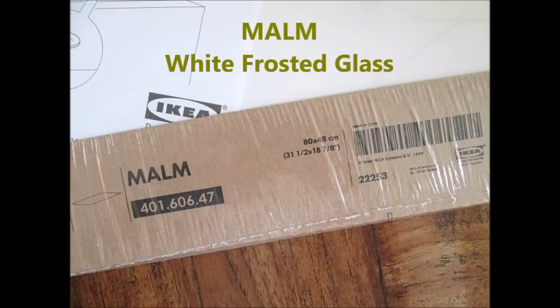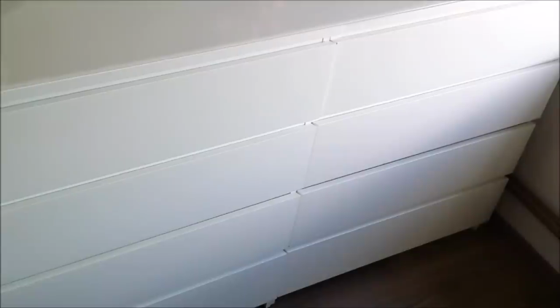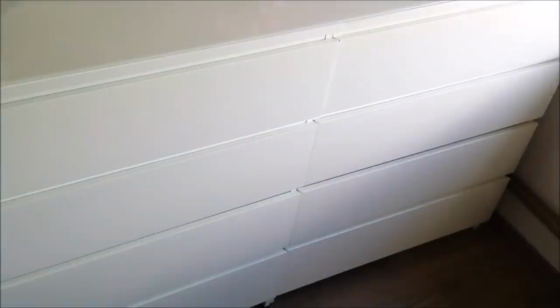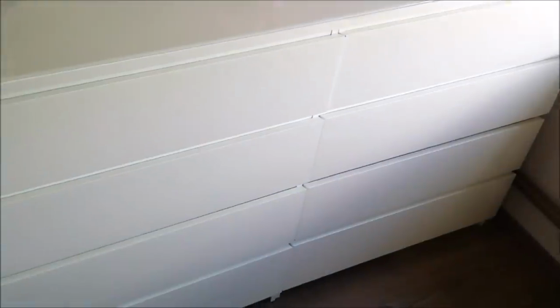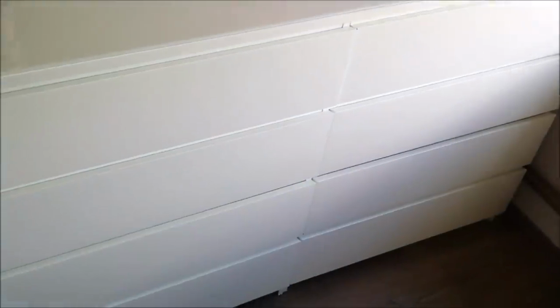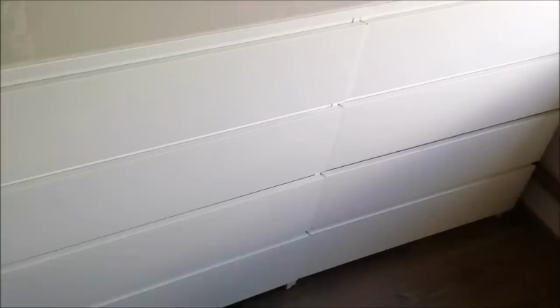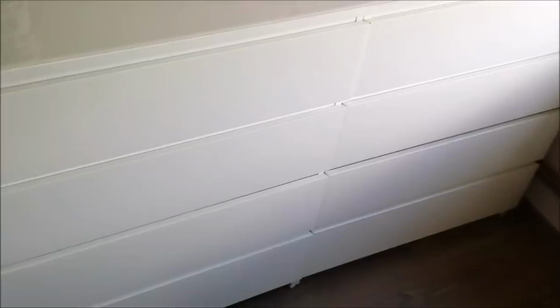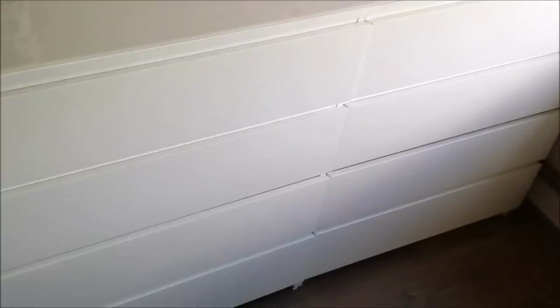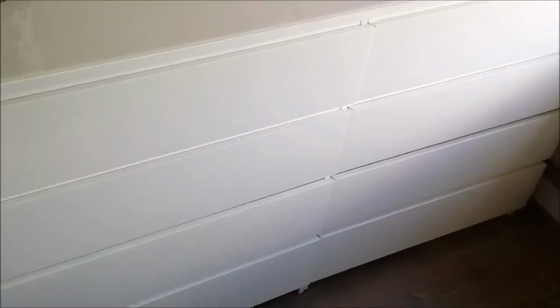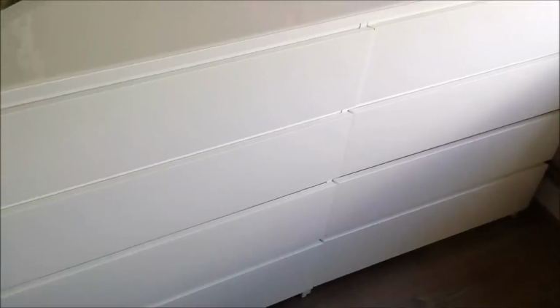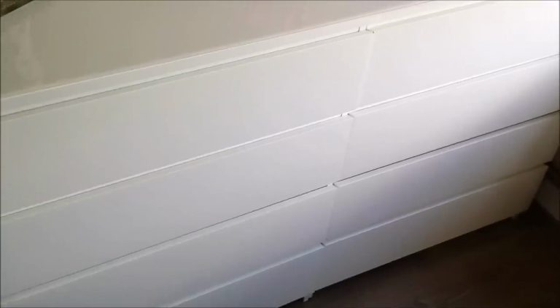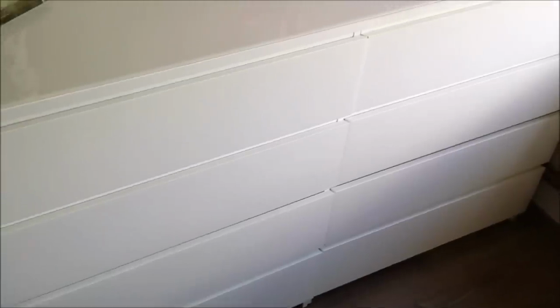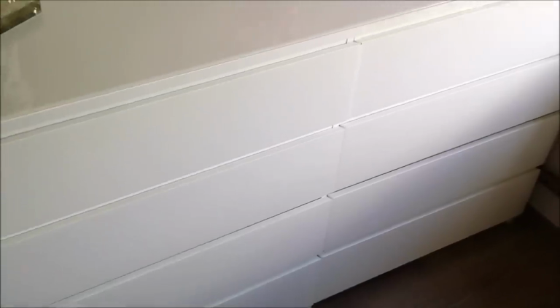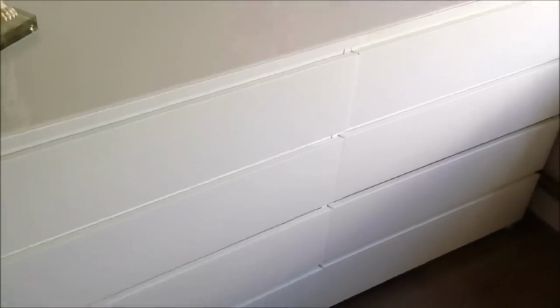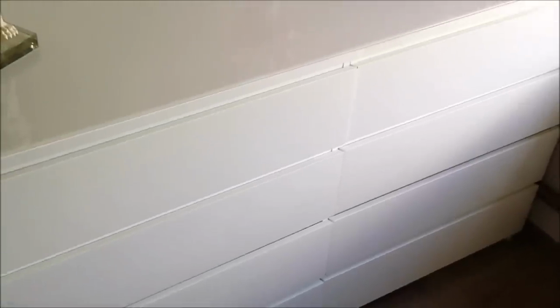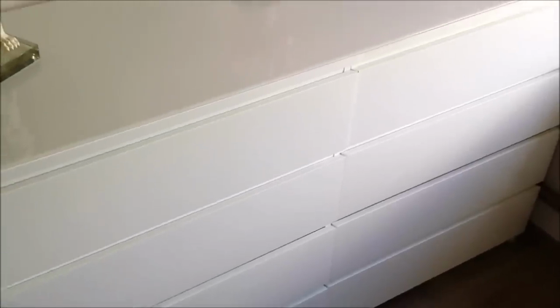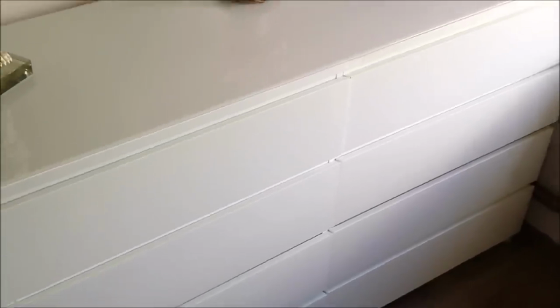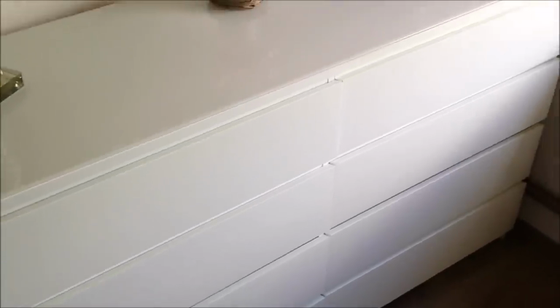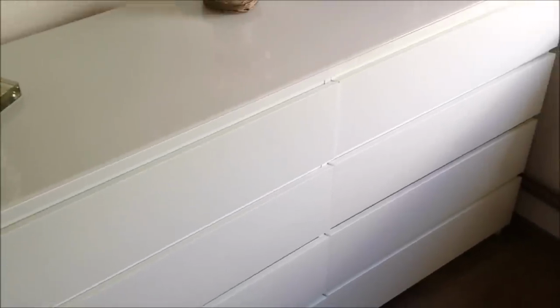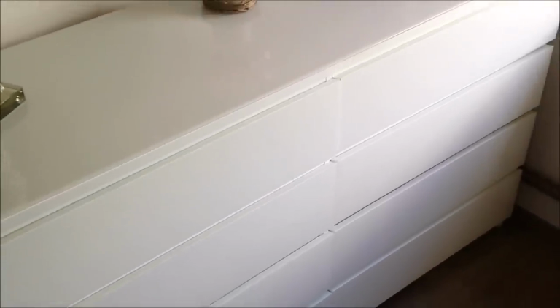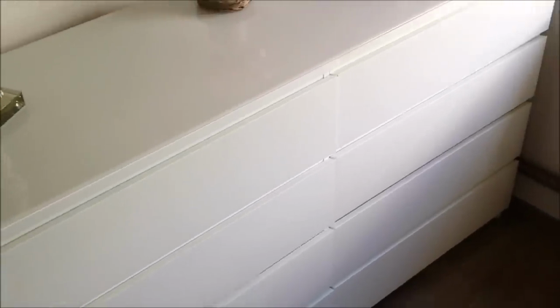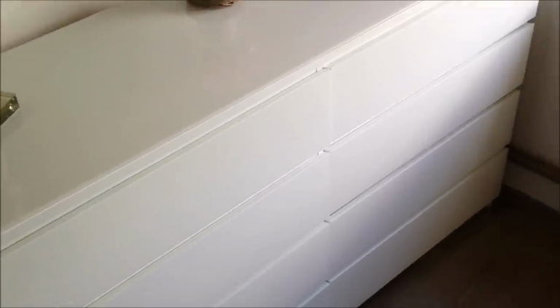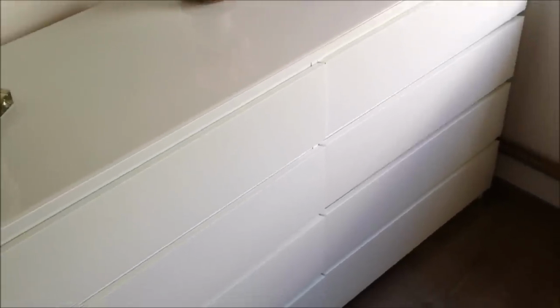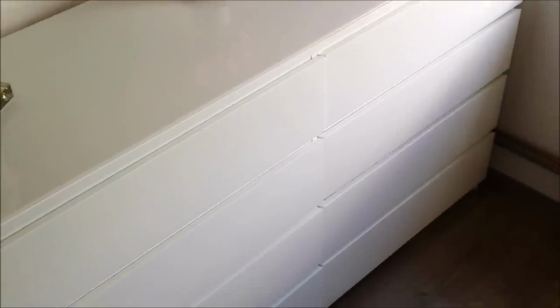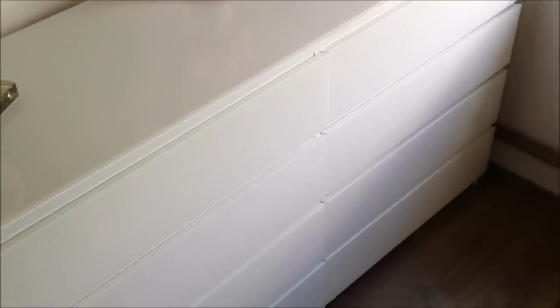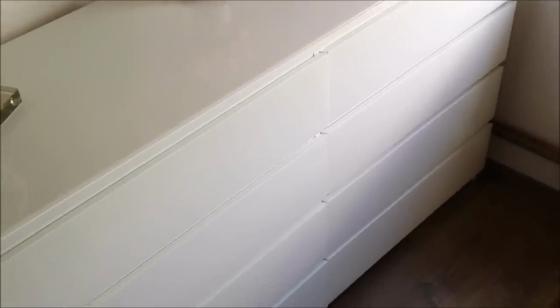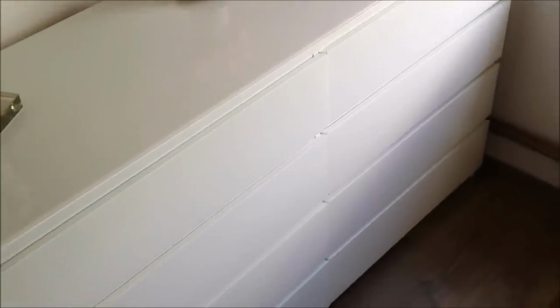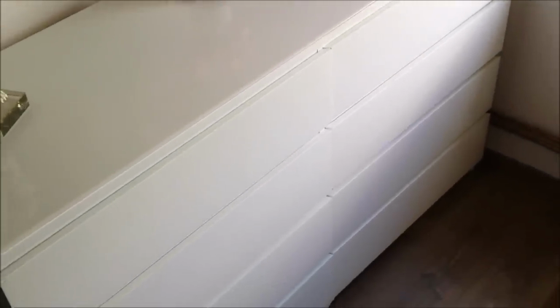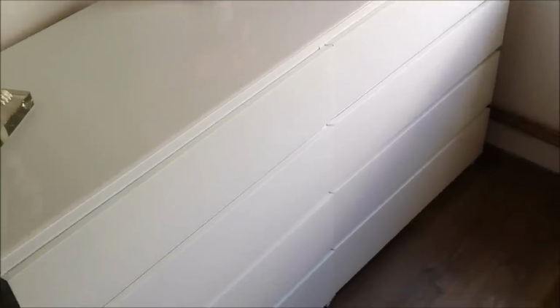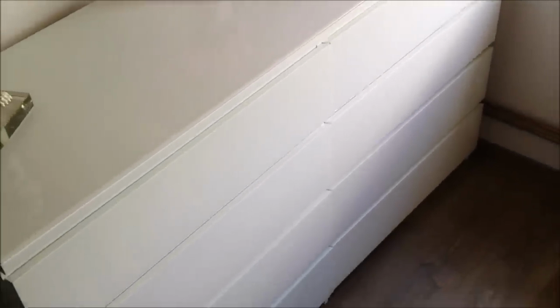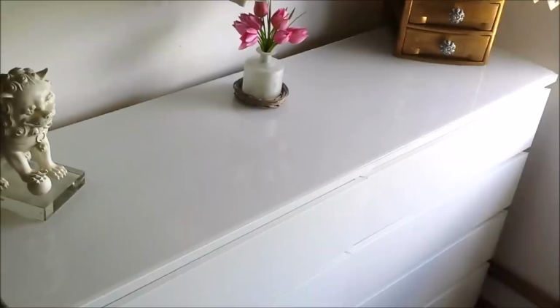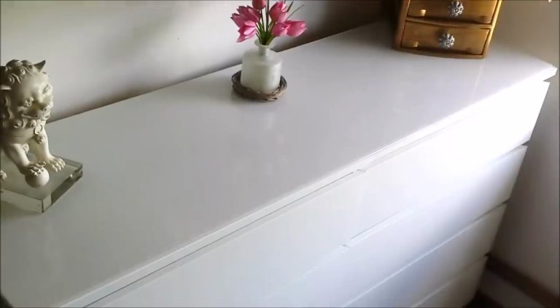These are my two IKEA dressers and I will be organizing all of my drawers.